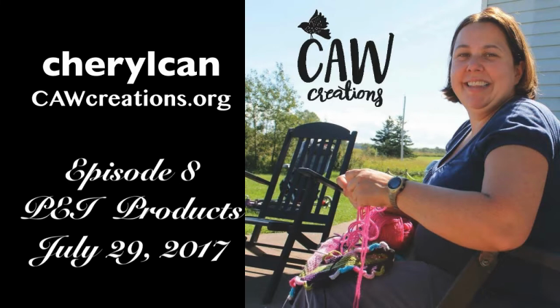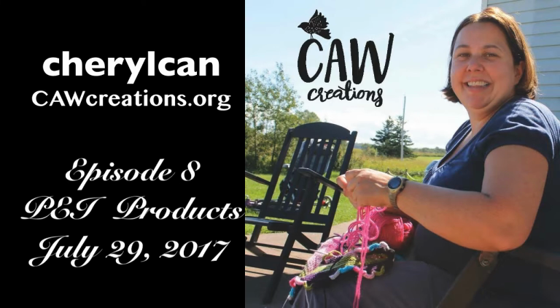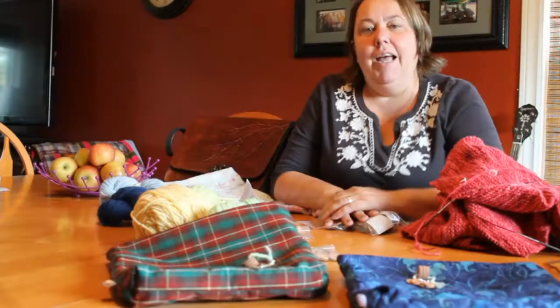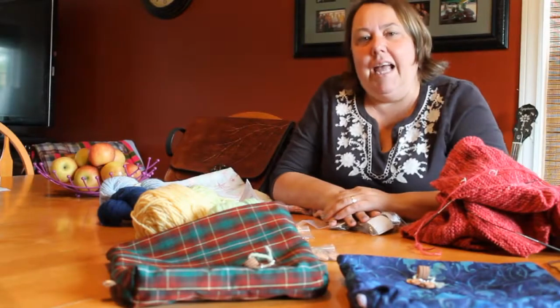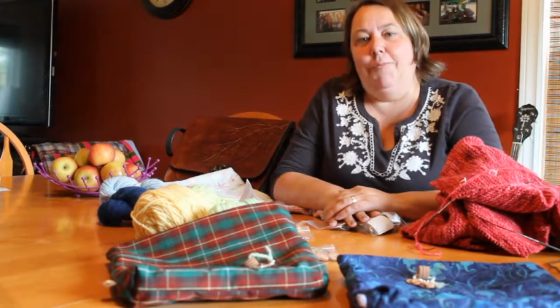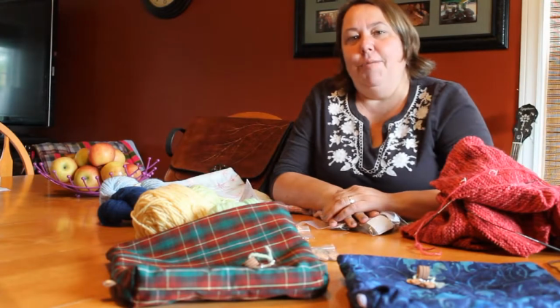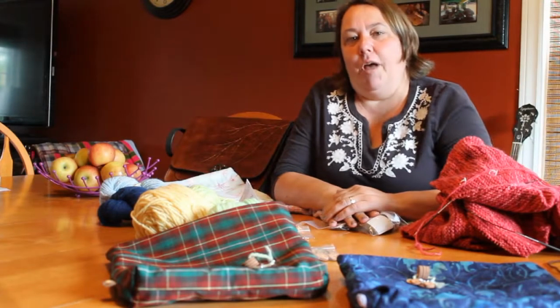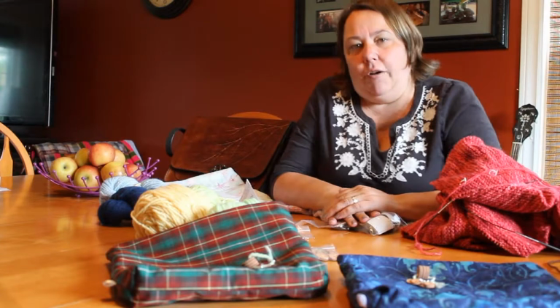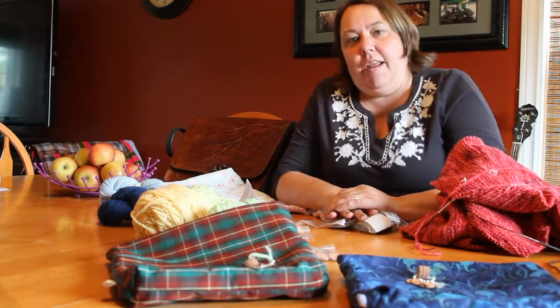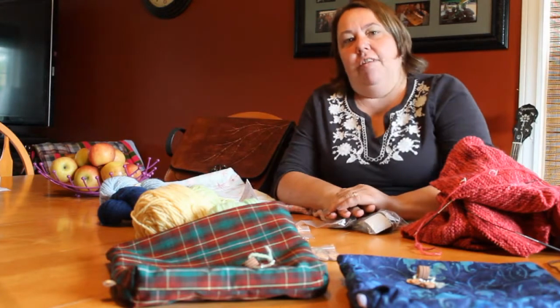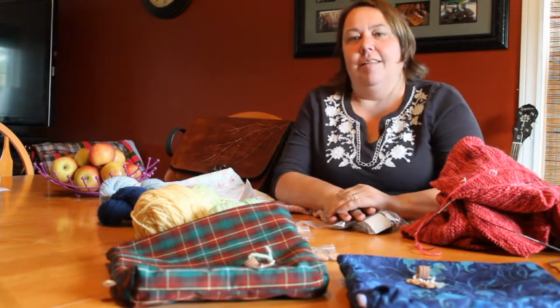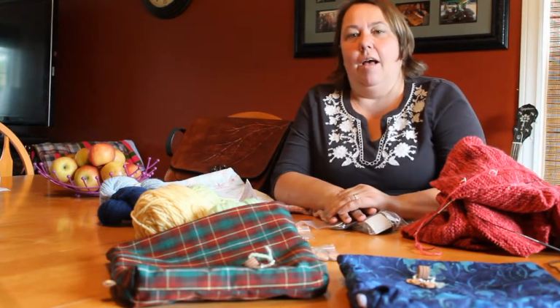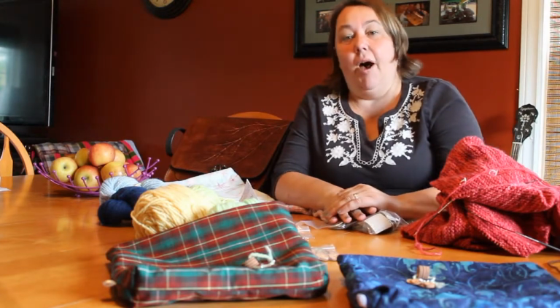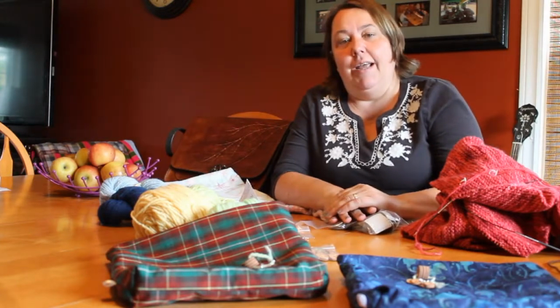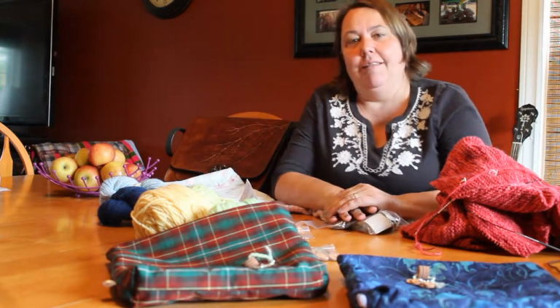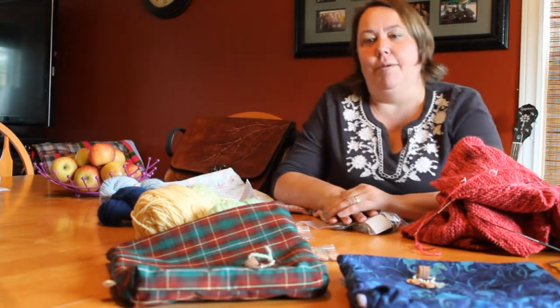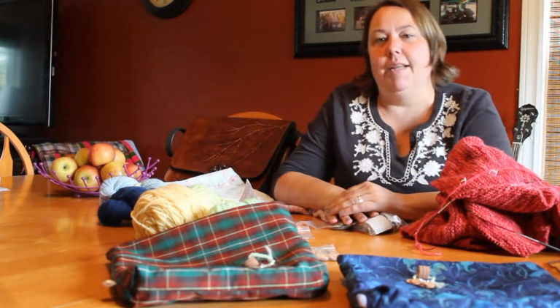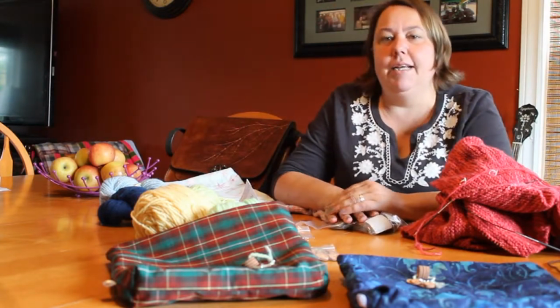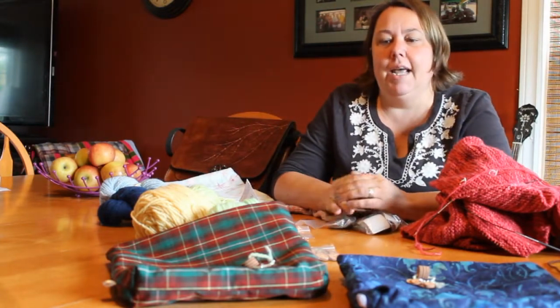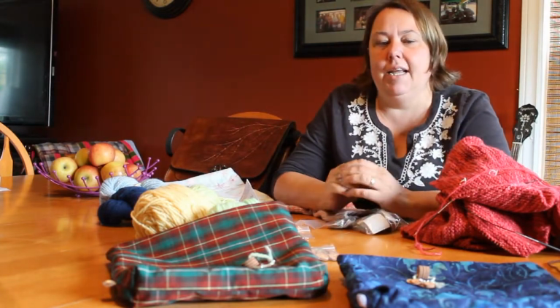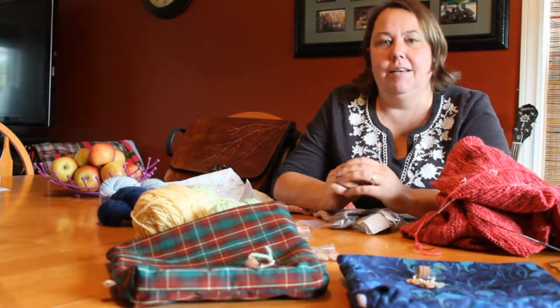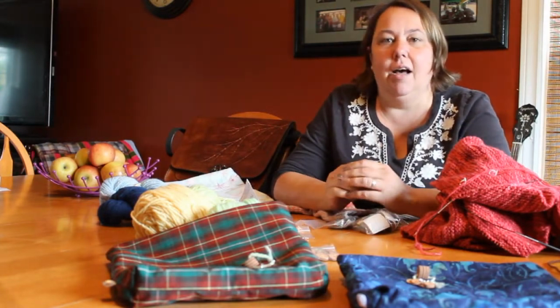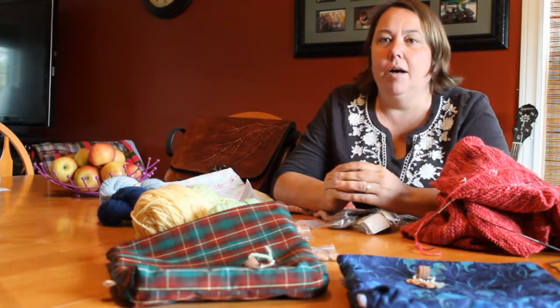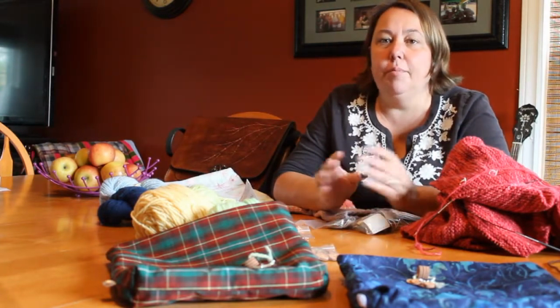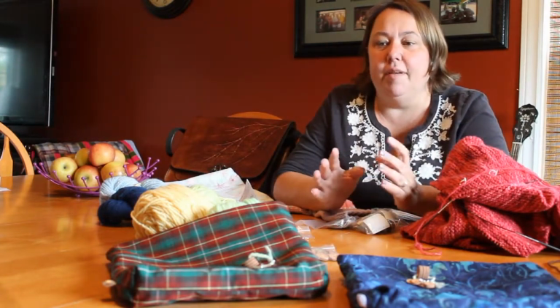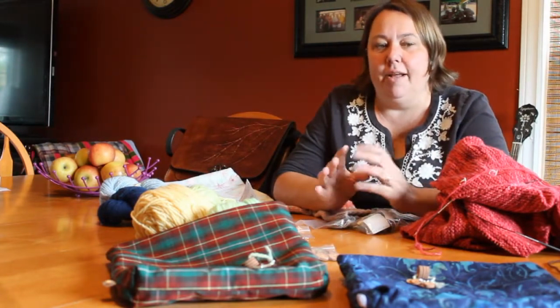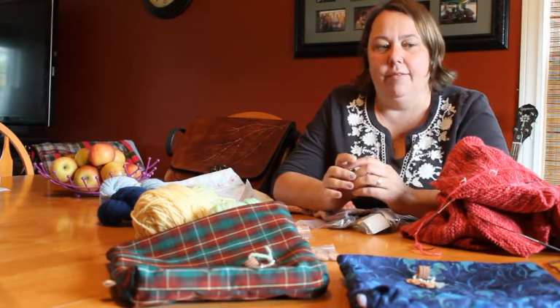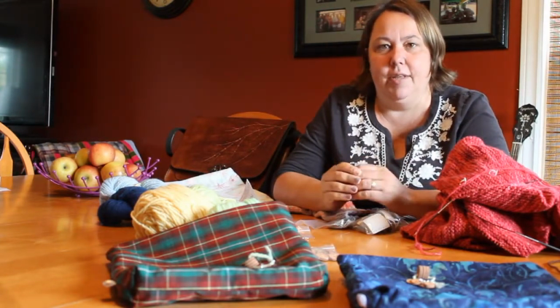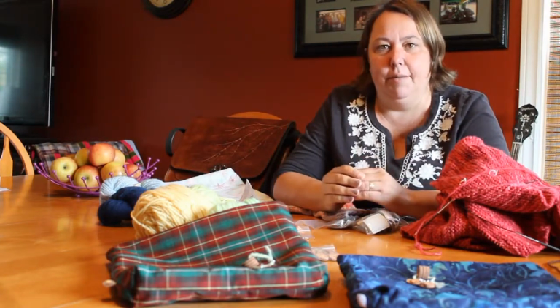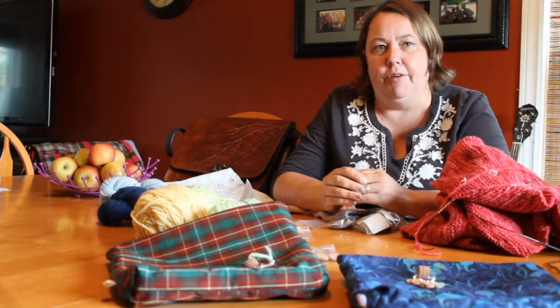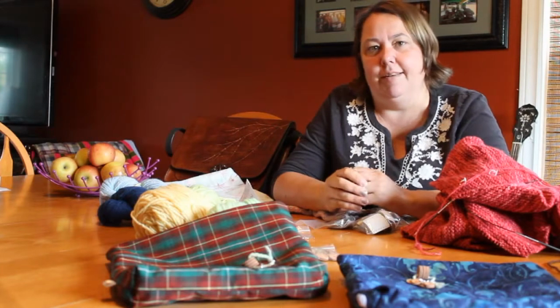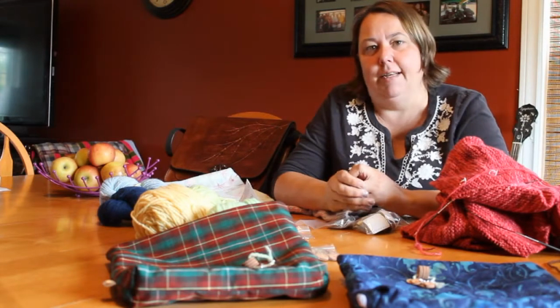Hi, and welcome to Kaa Creations, a podcast about knitting and books I've read, things I'm interested in.